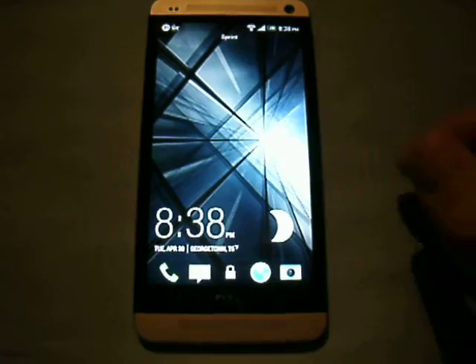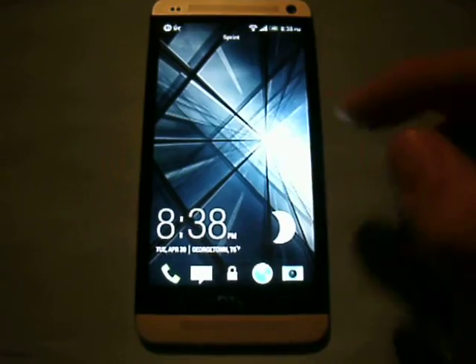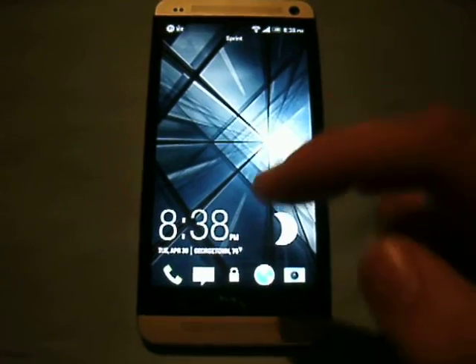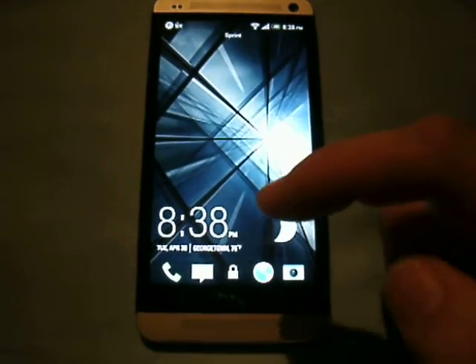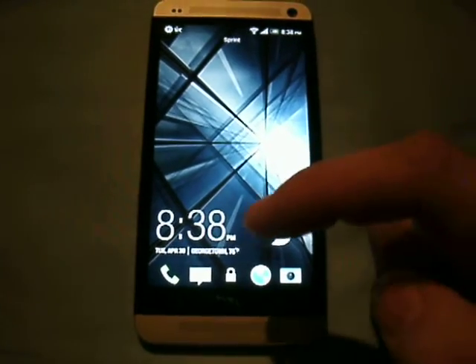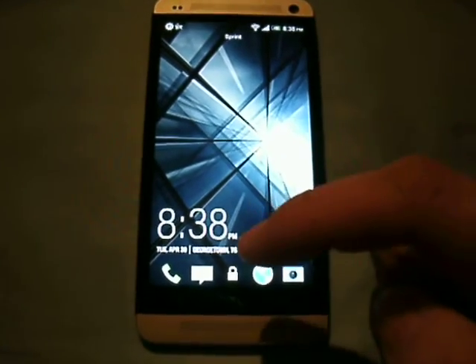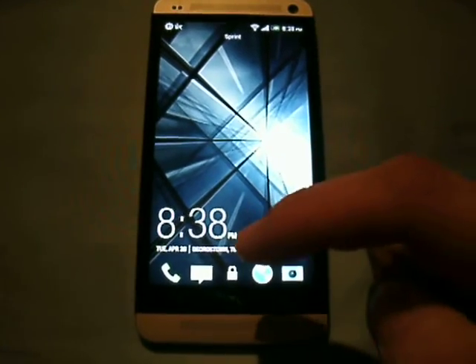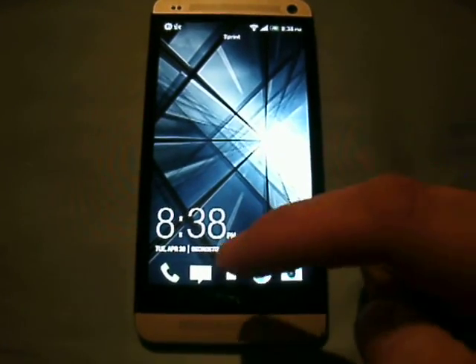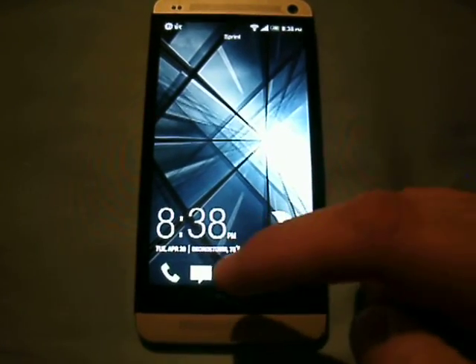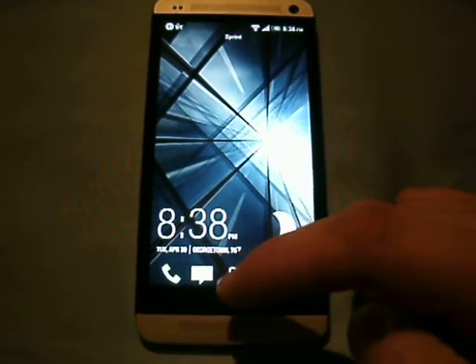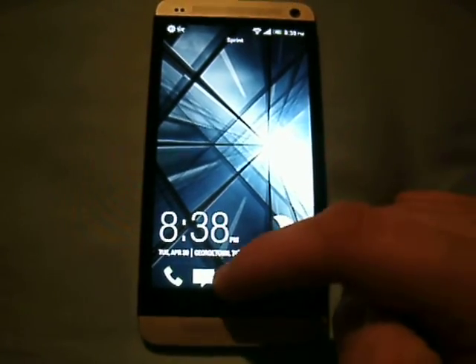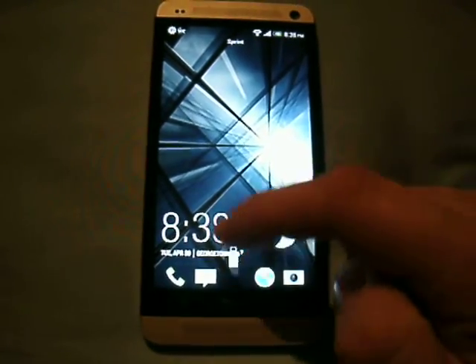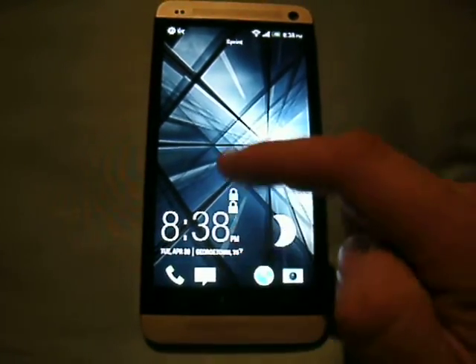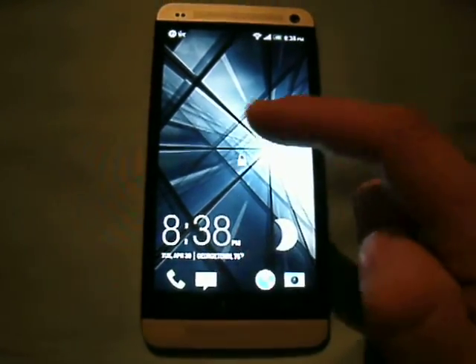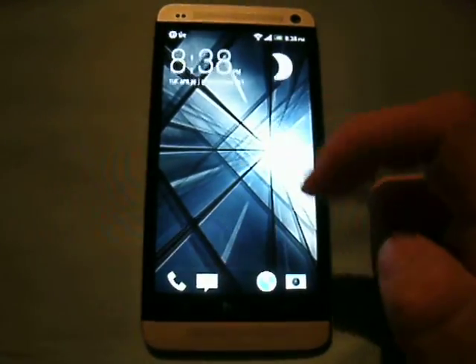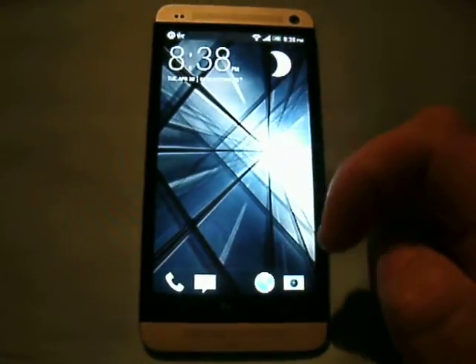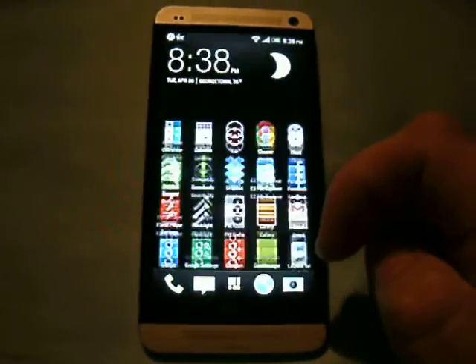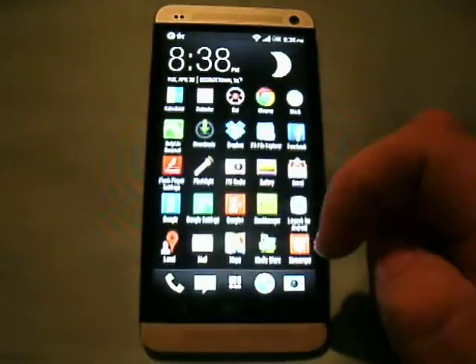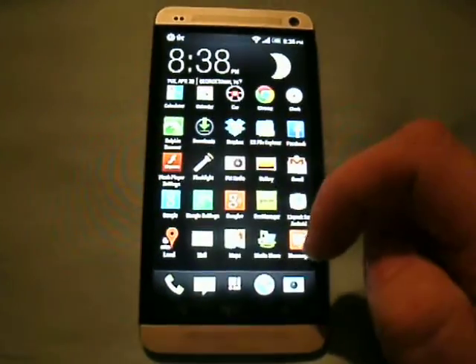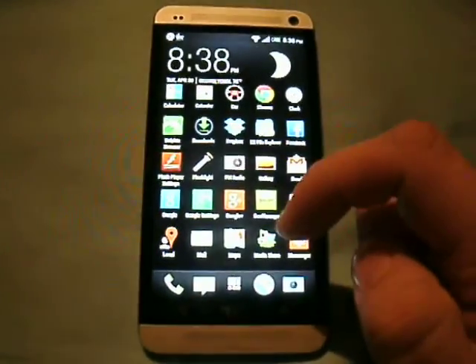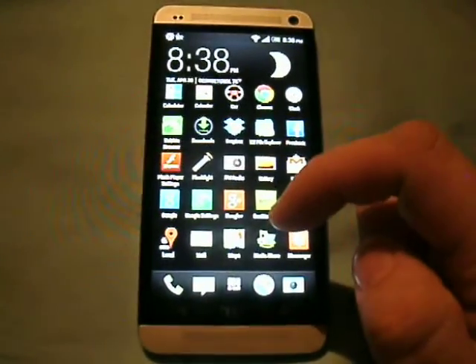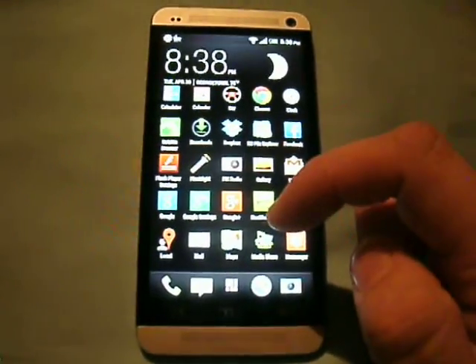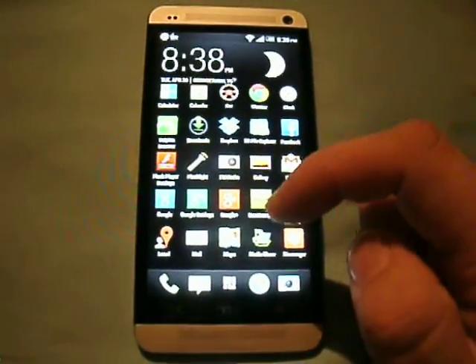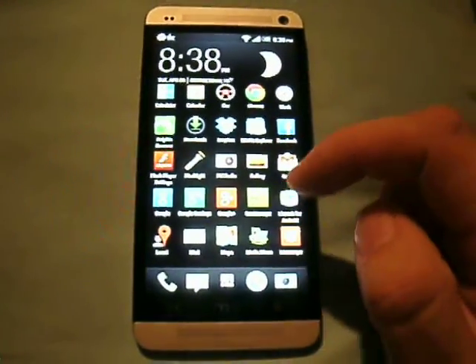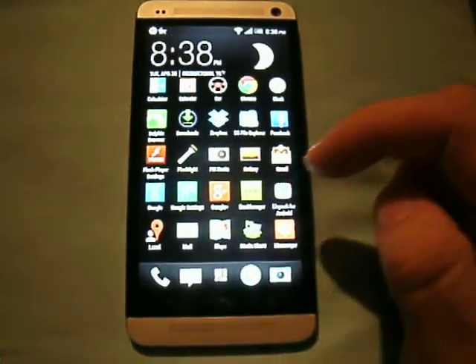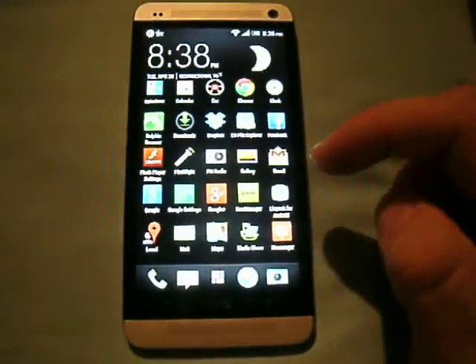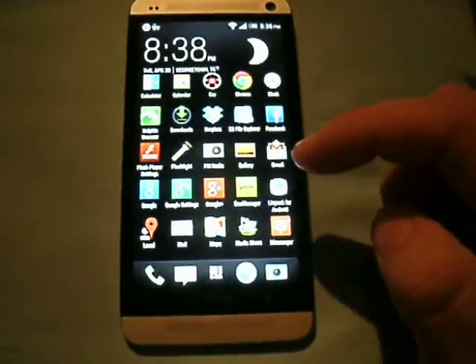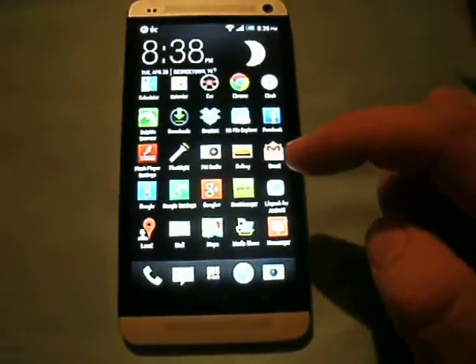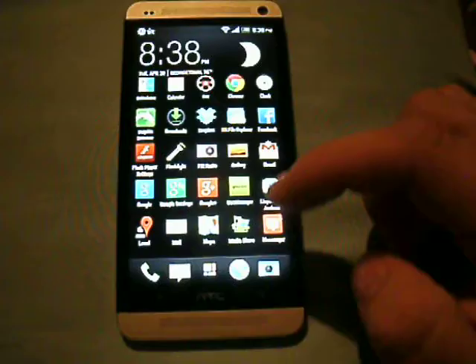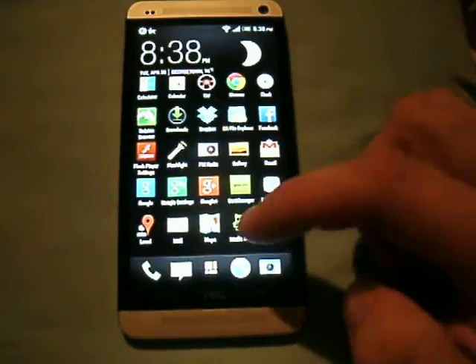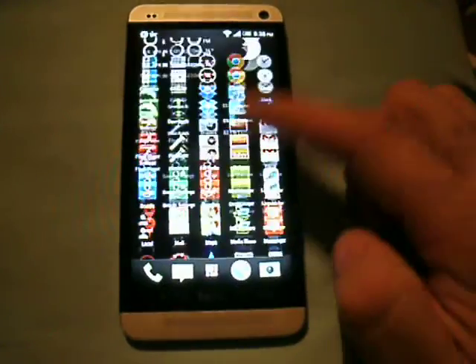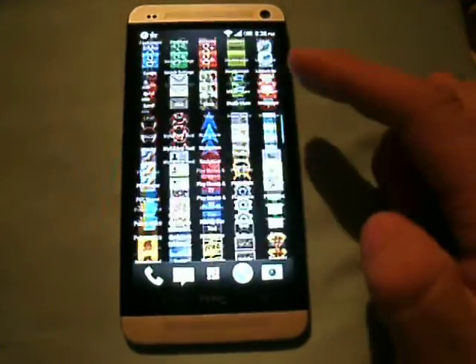Hey, what's up, guys? SS Dave here. I'm going to show you a quick video on how to use the Titanium Backup app.